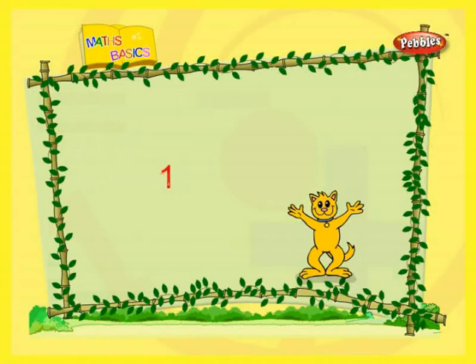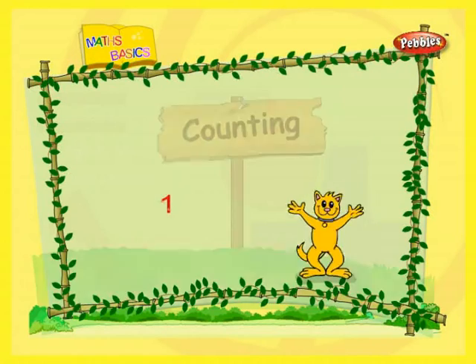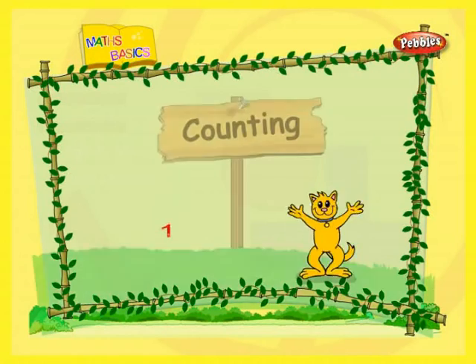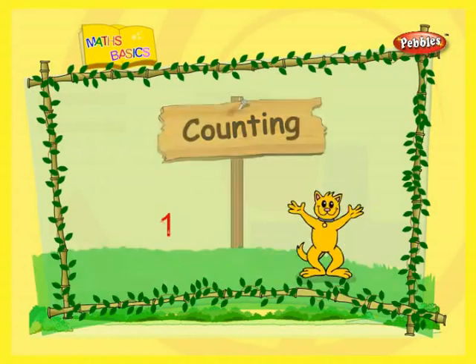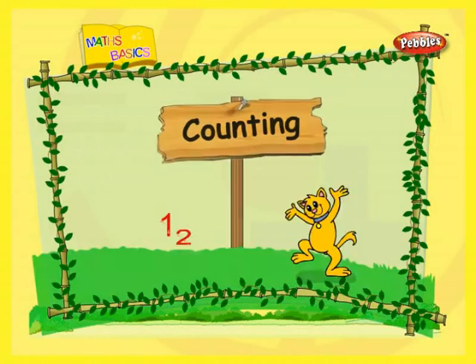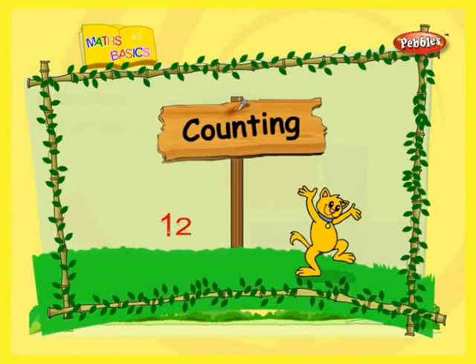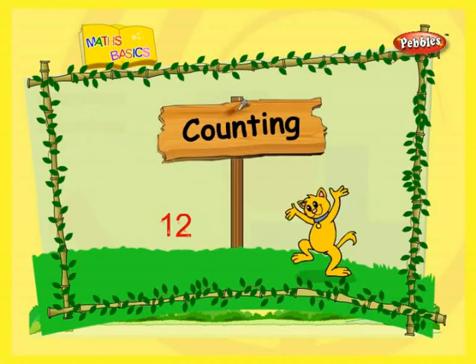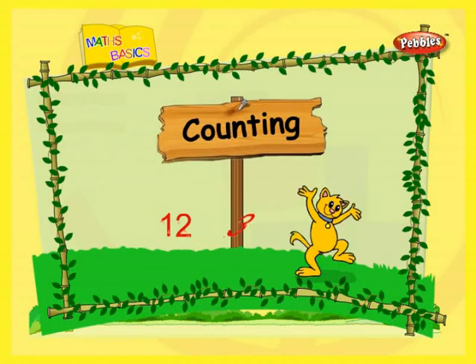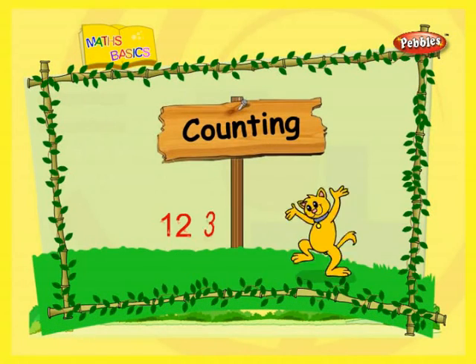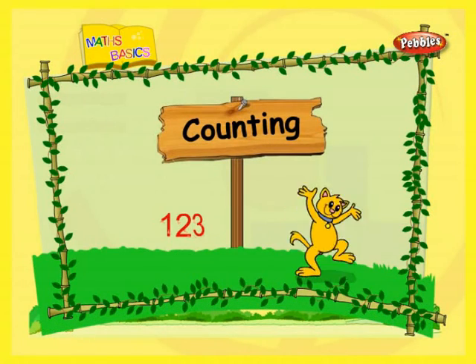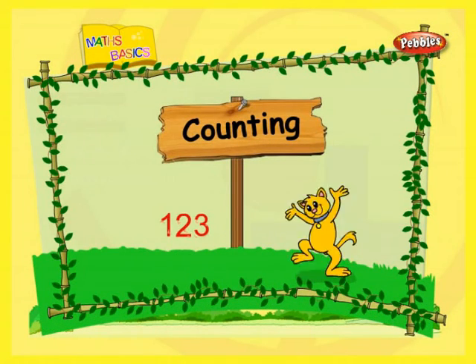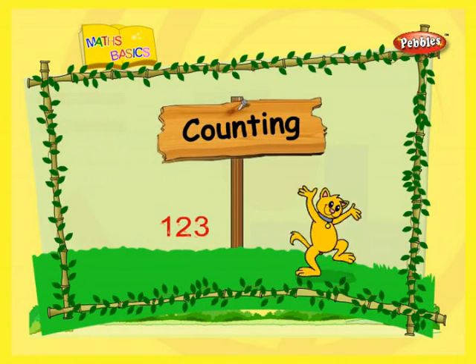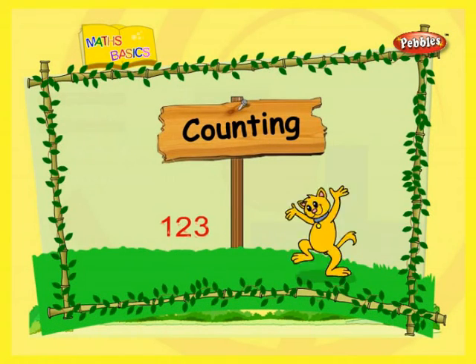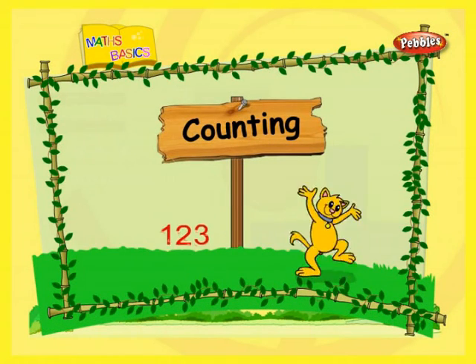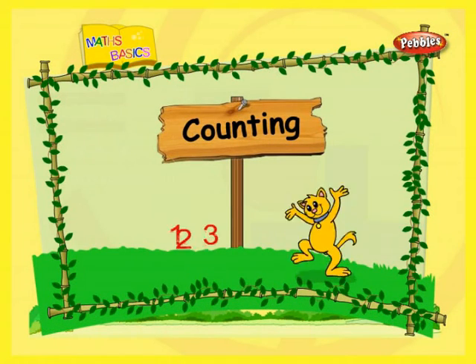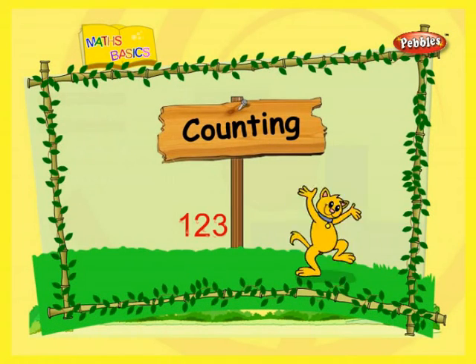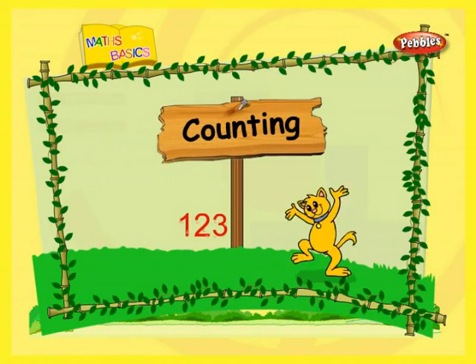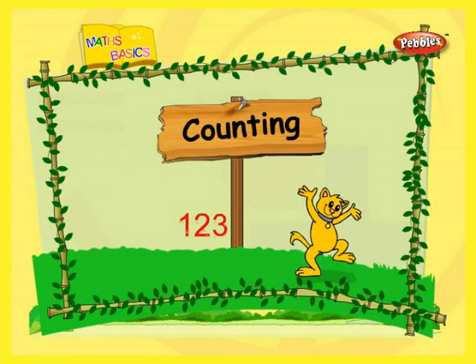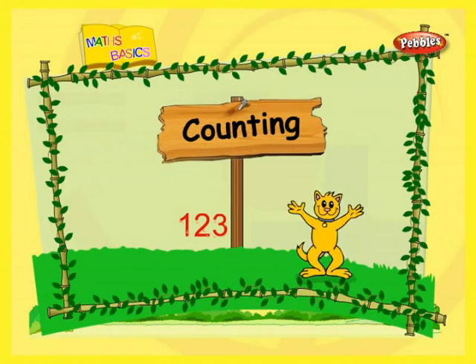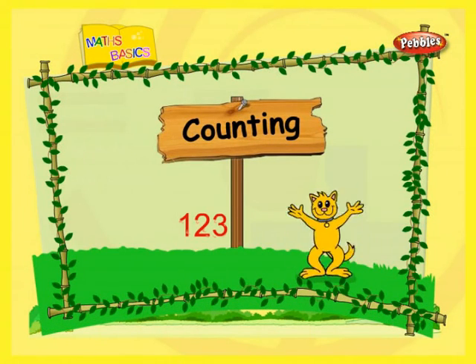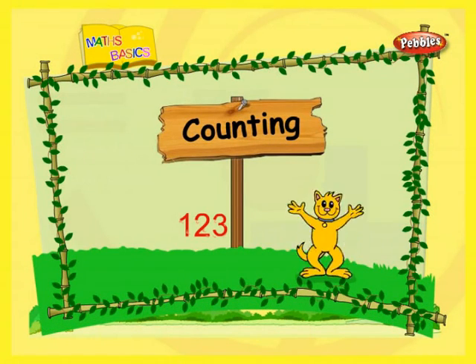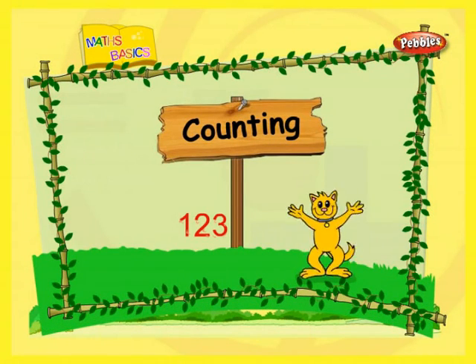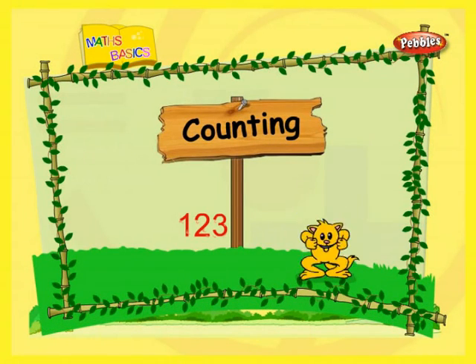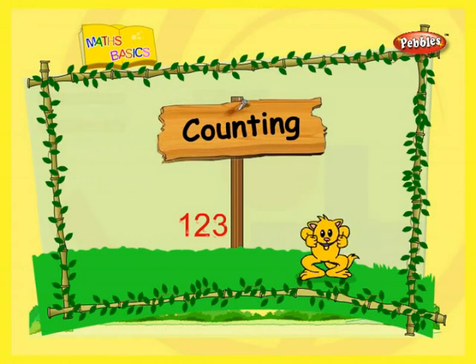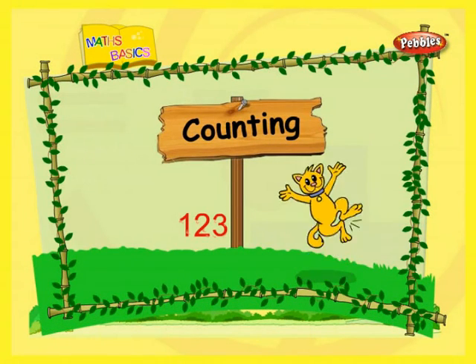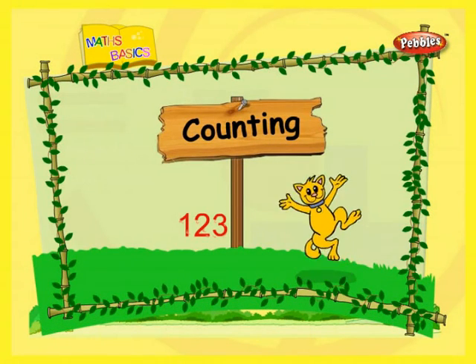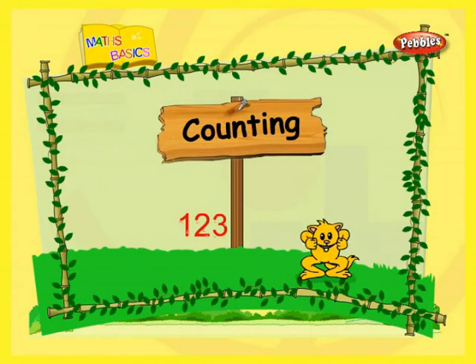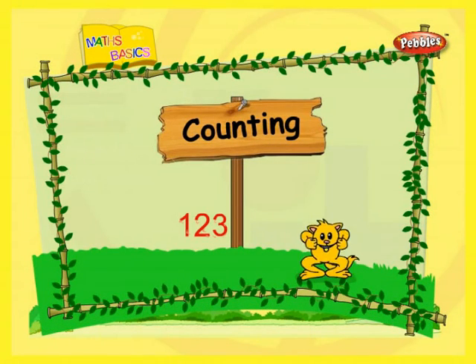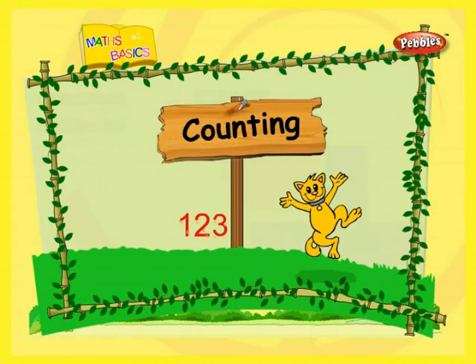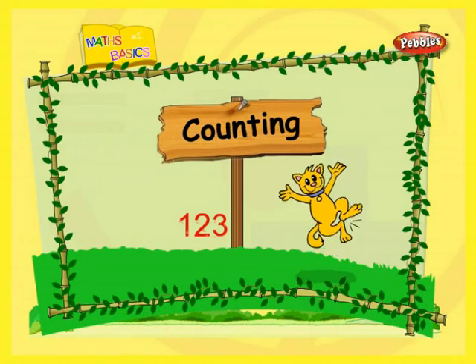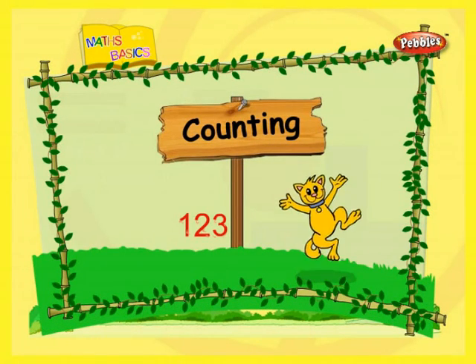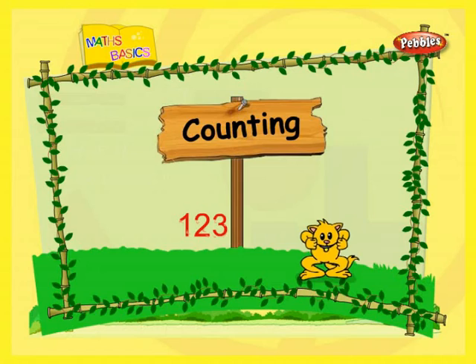Counting. Children, we shall now learn to count the objects.